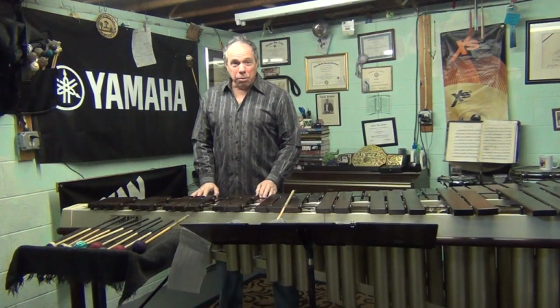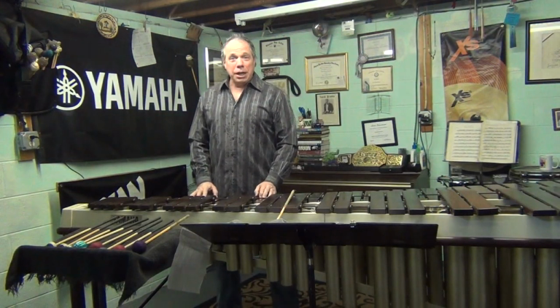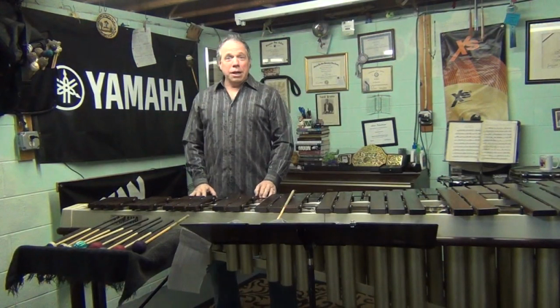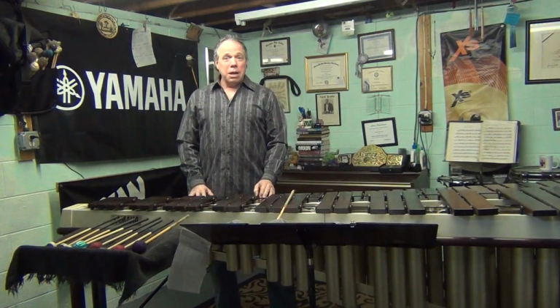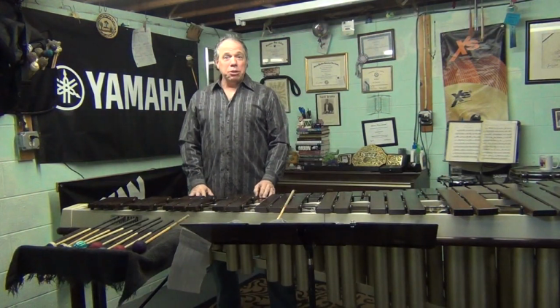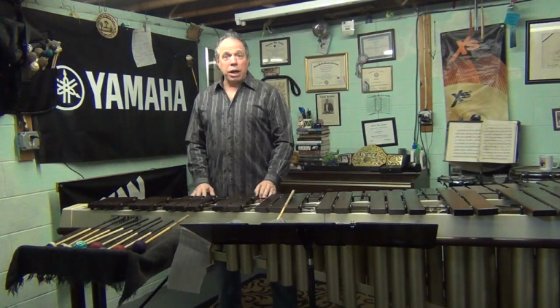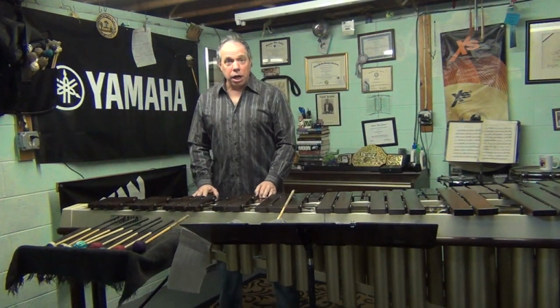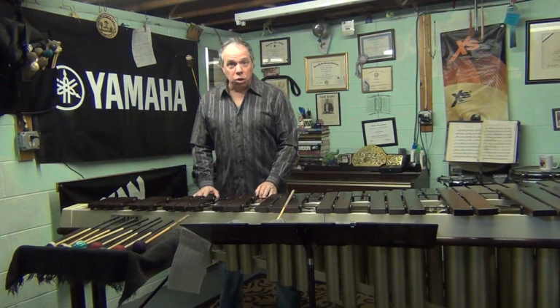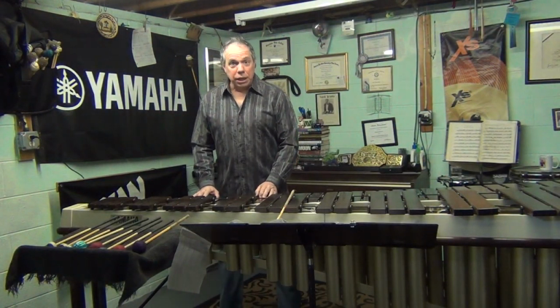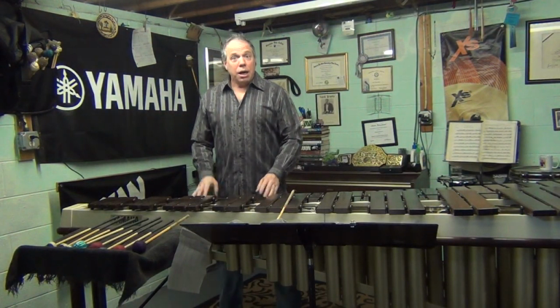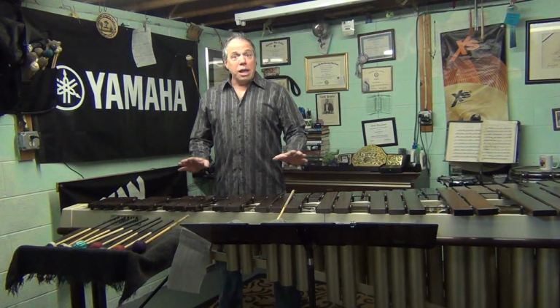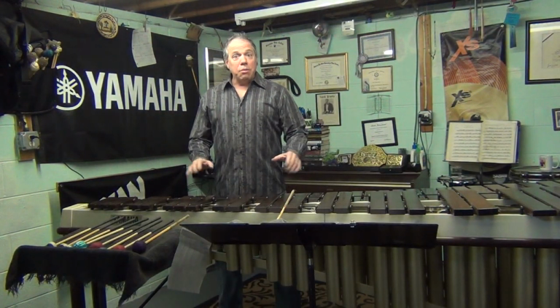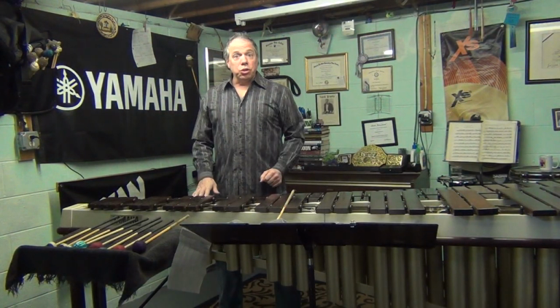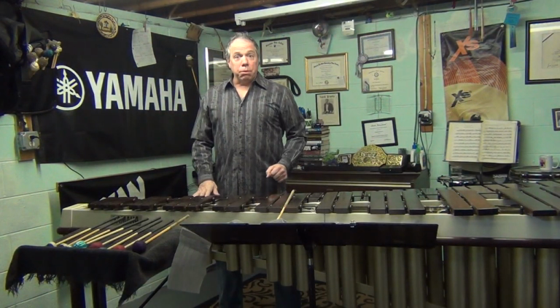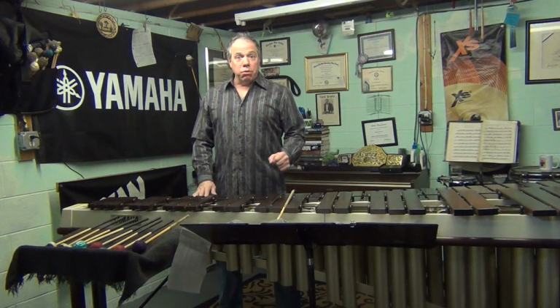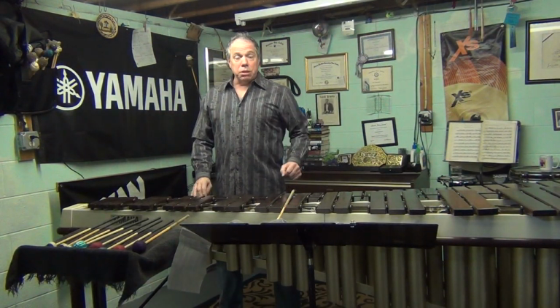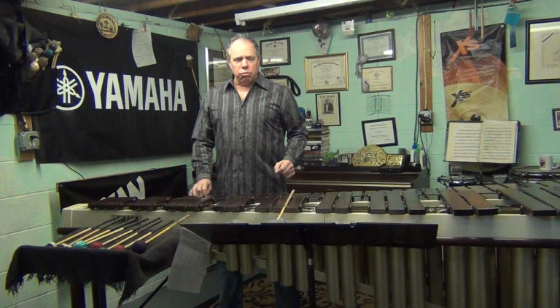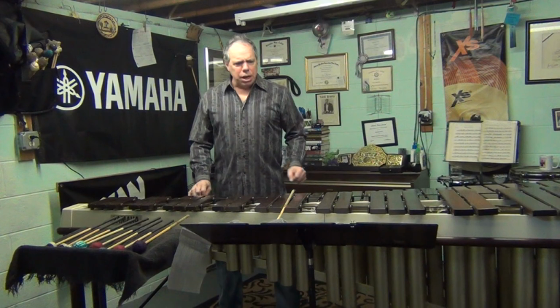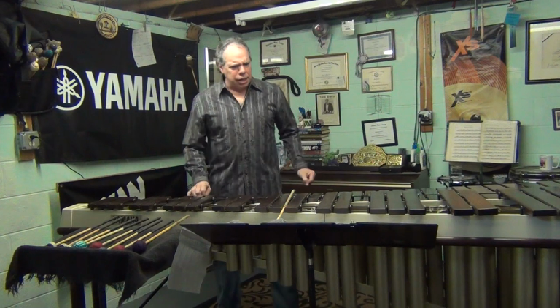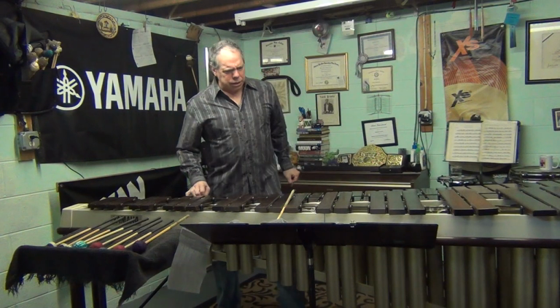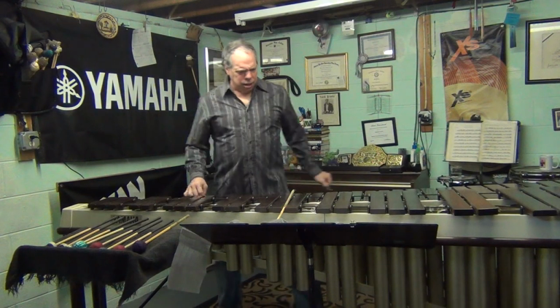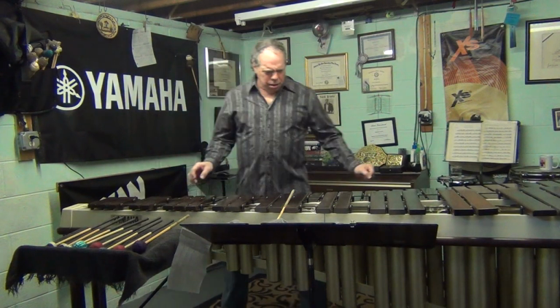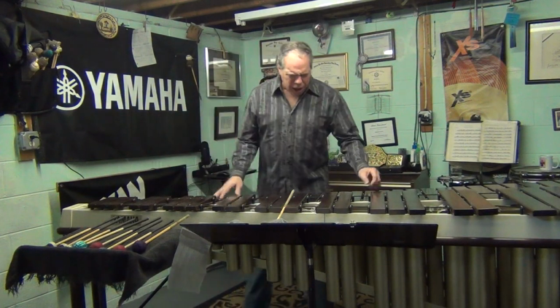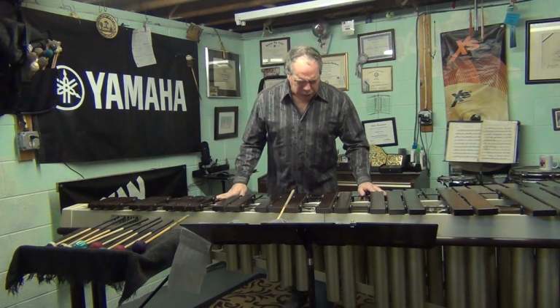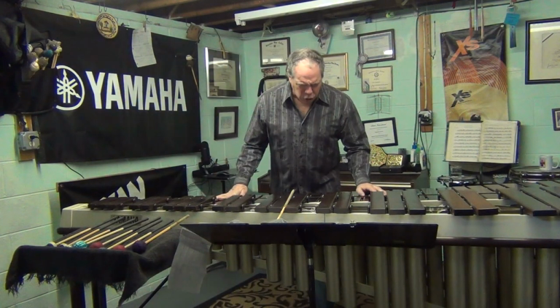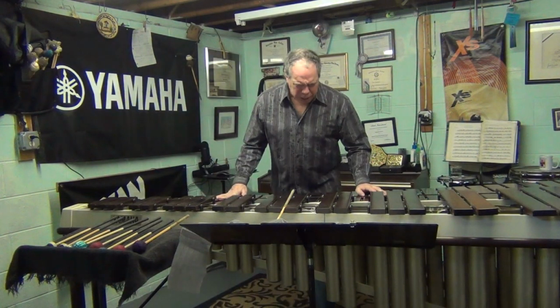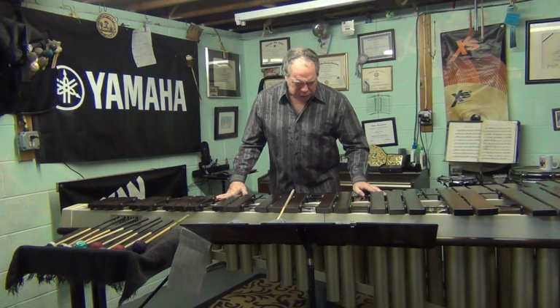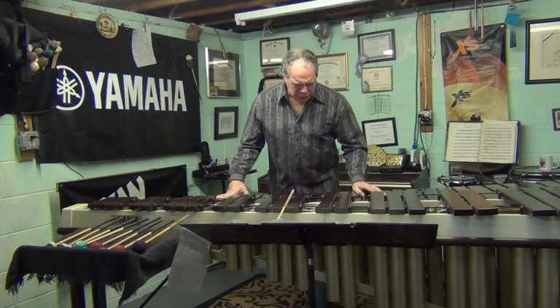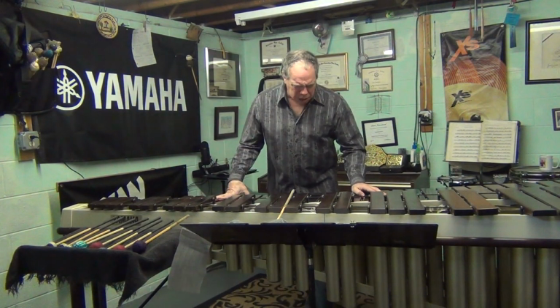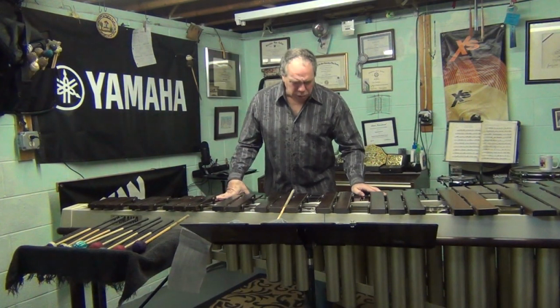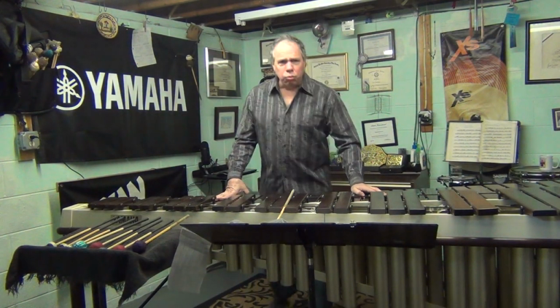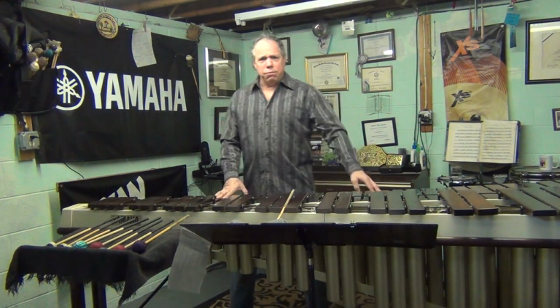My name is Greg Janascoli, and that was just a performance of Rain Dance by Alice Gomez and Marilyn Reif.